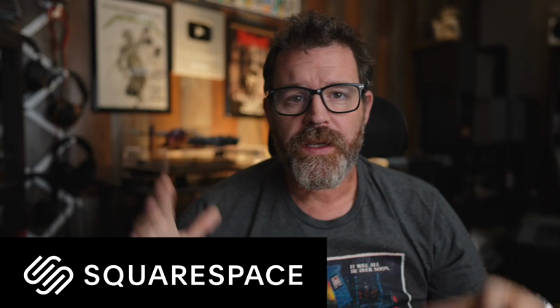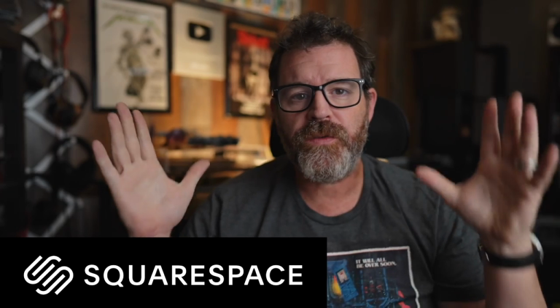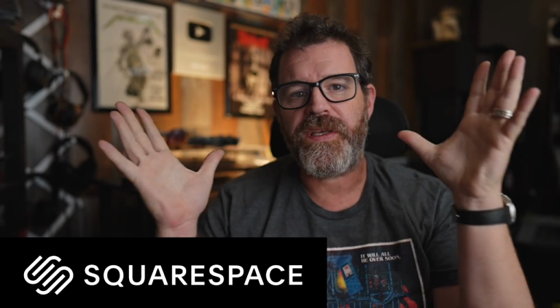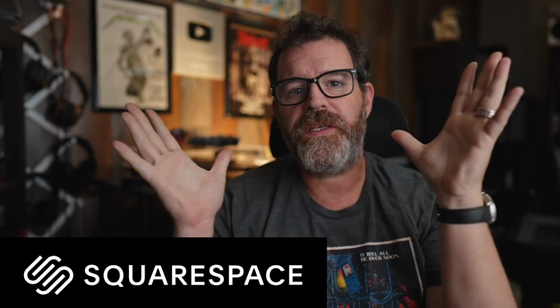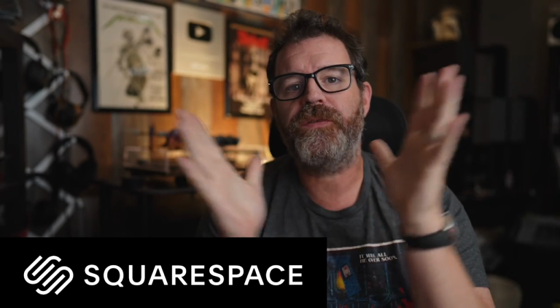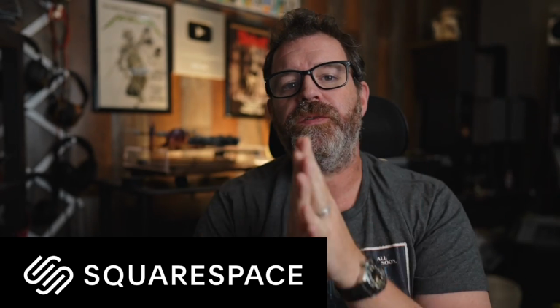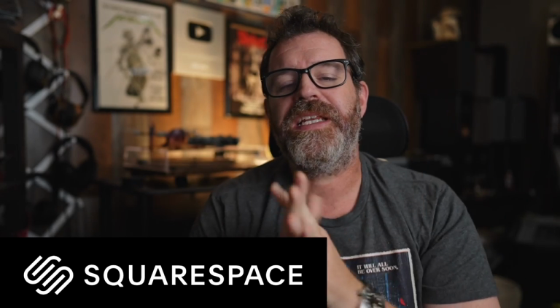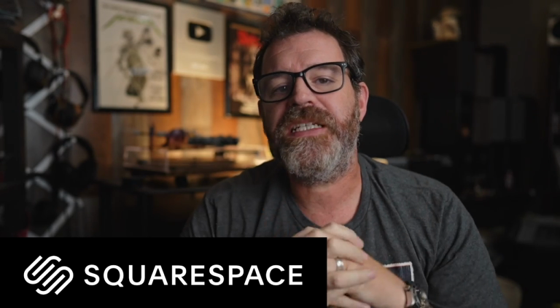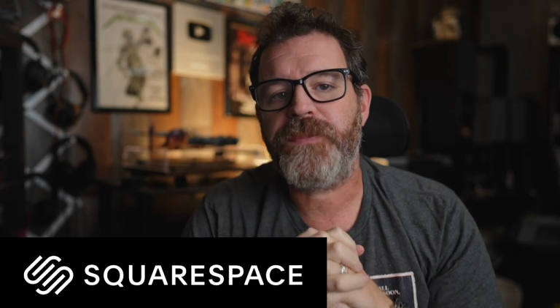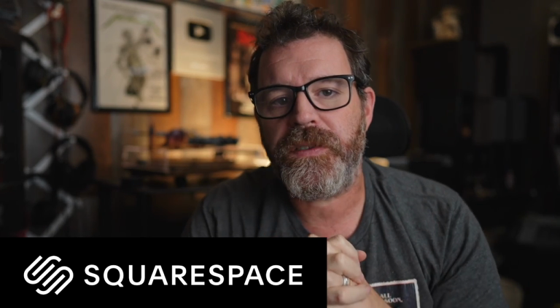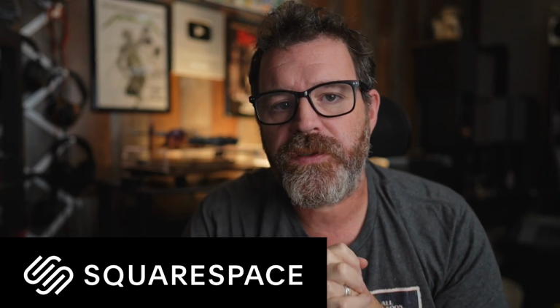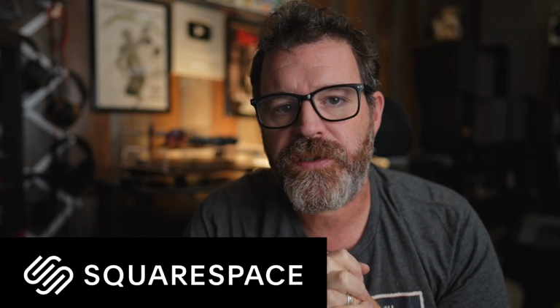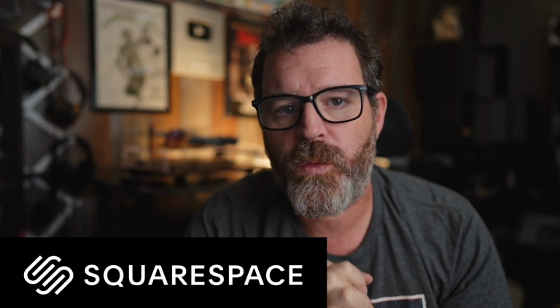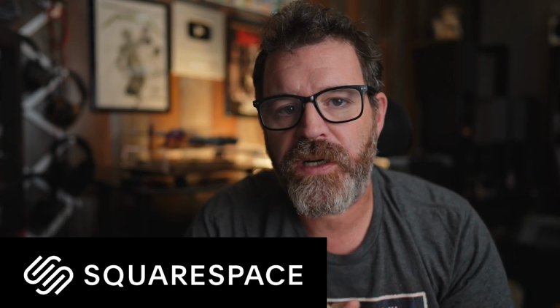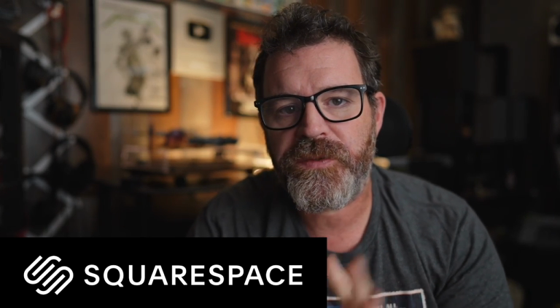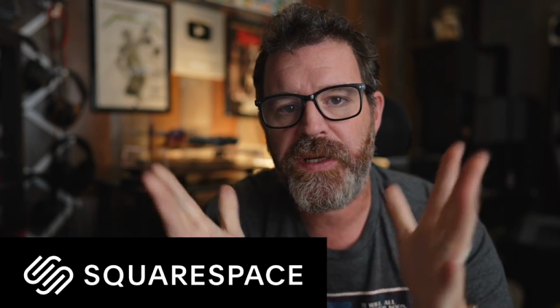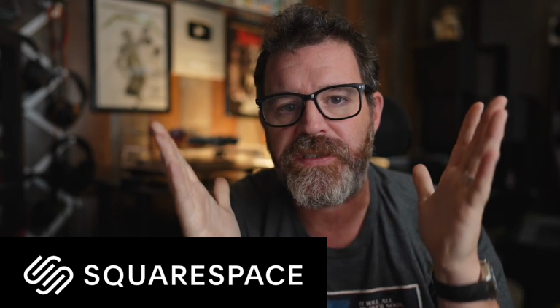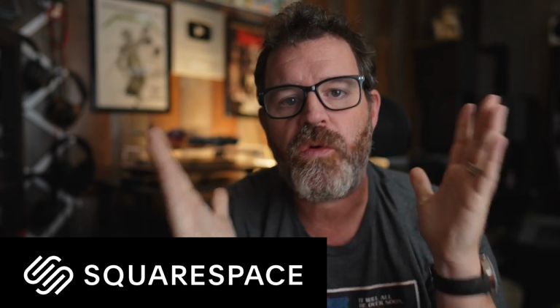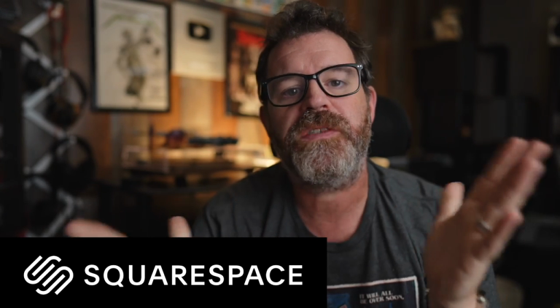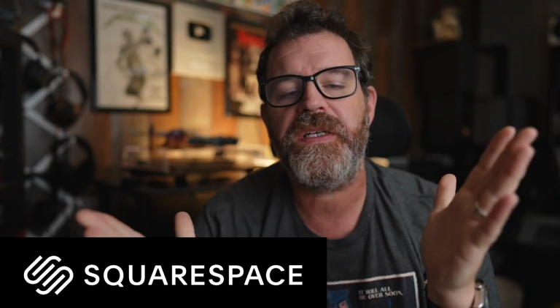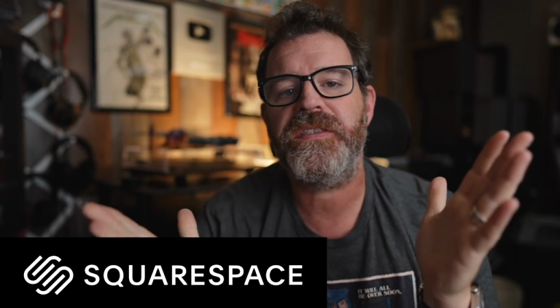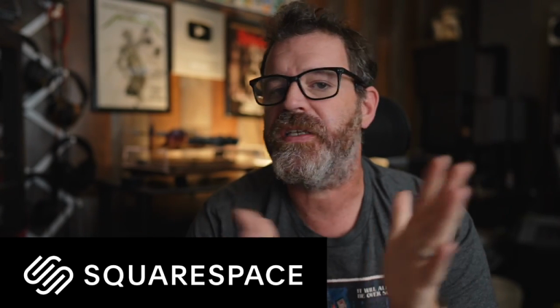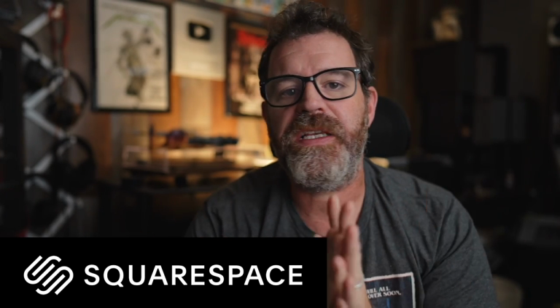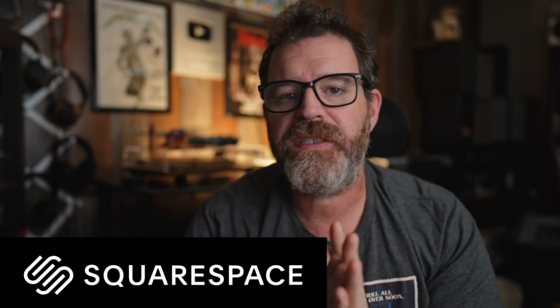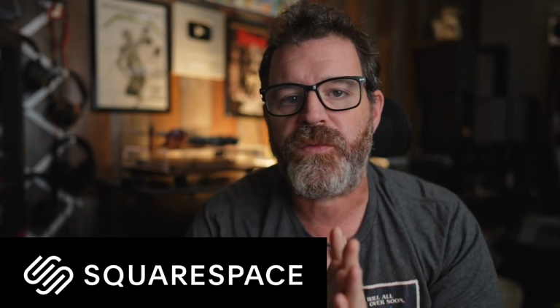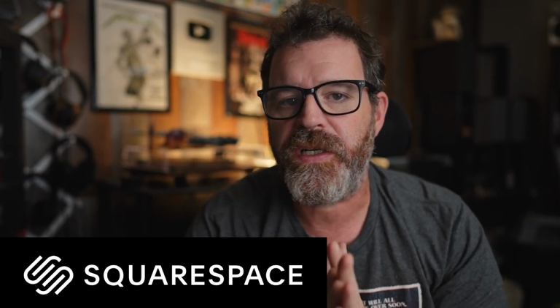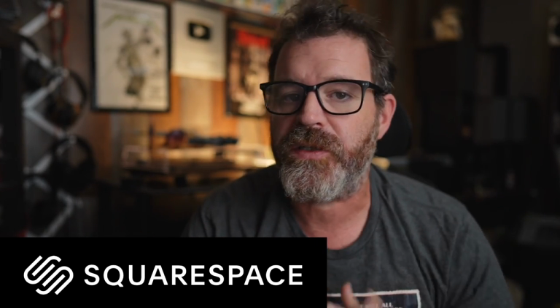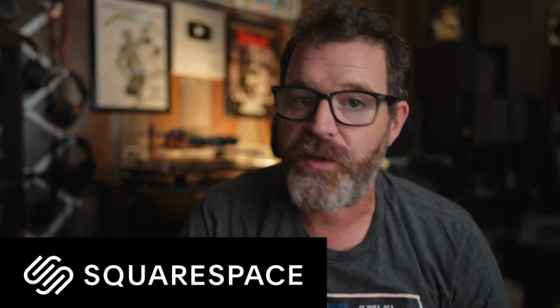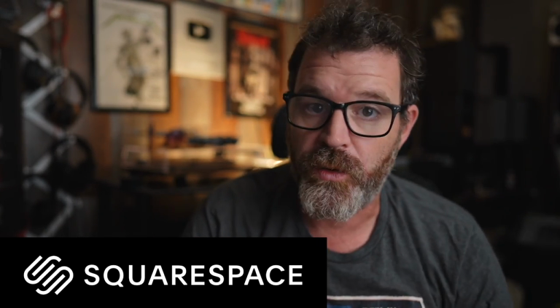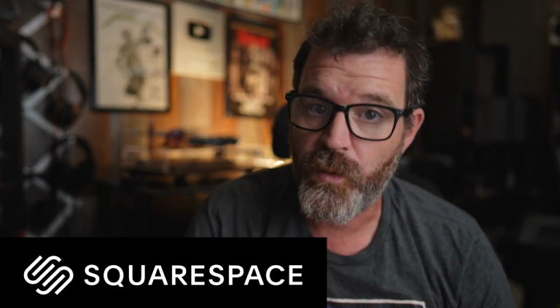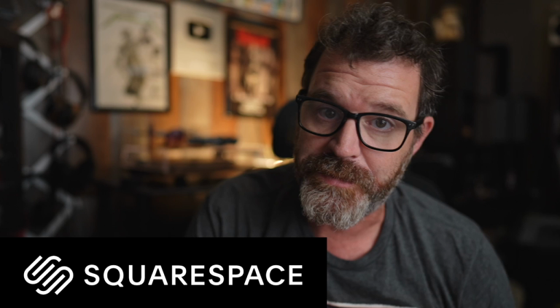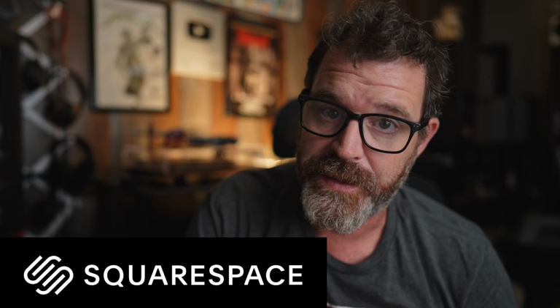Huge thank you to today's sponsor, Squarespace. Squarespace is the easiest way to start your own website.